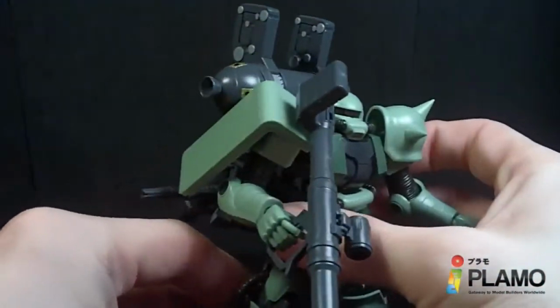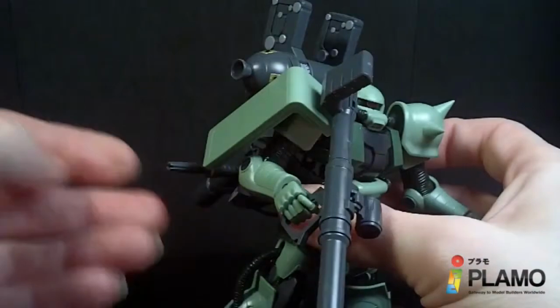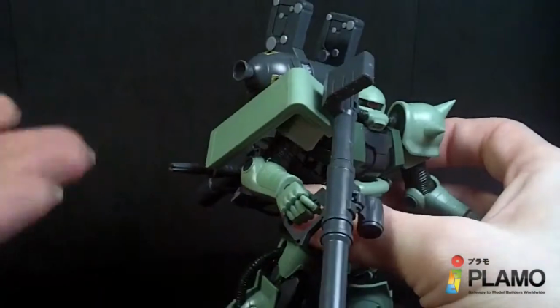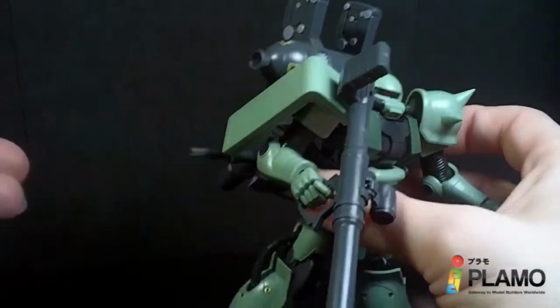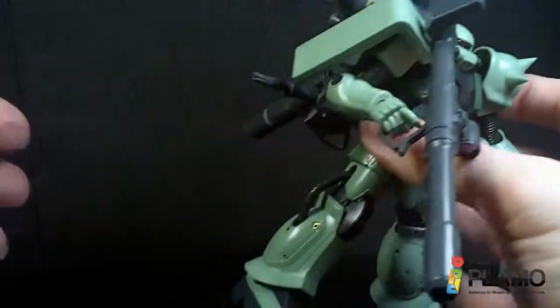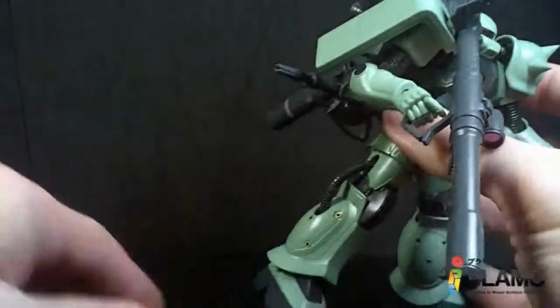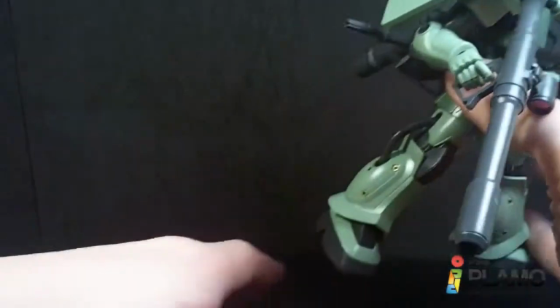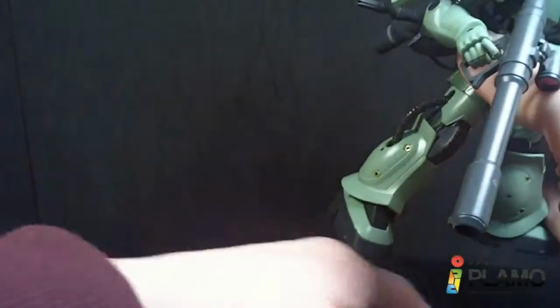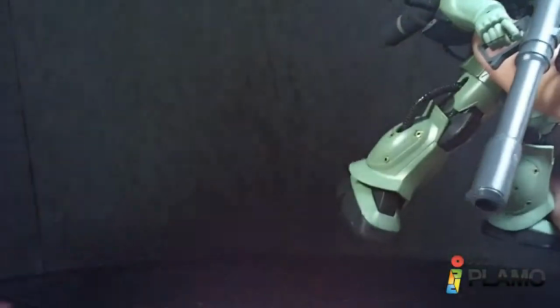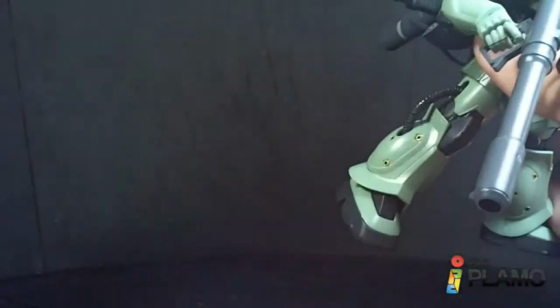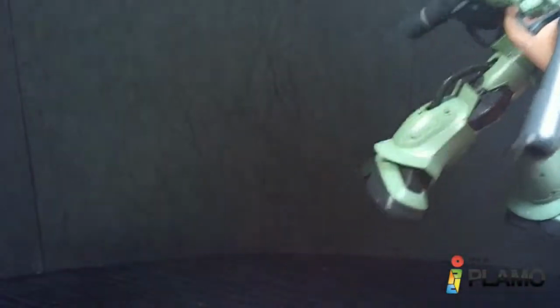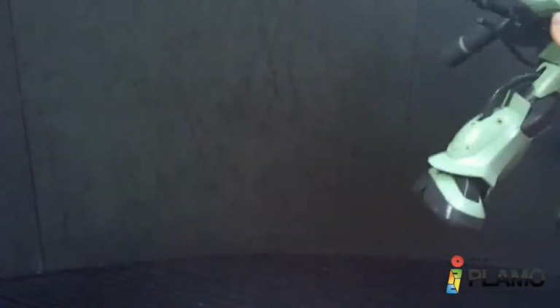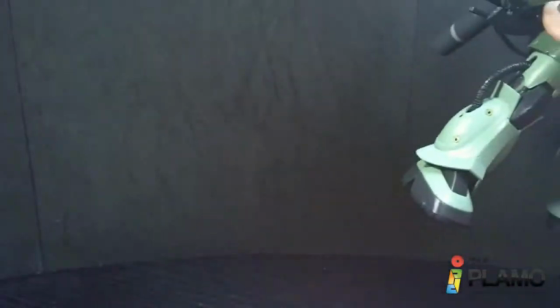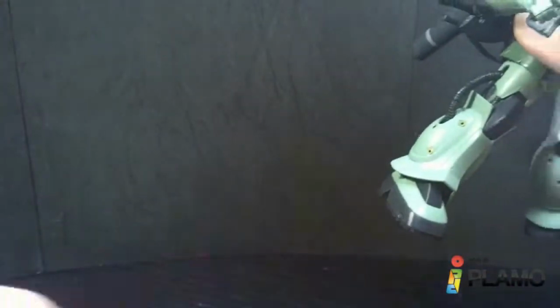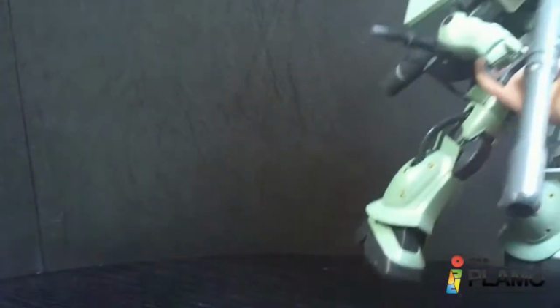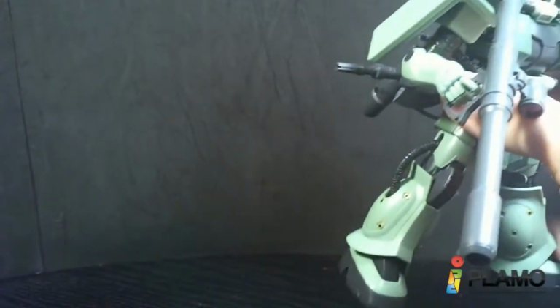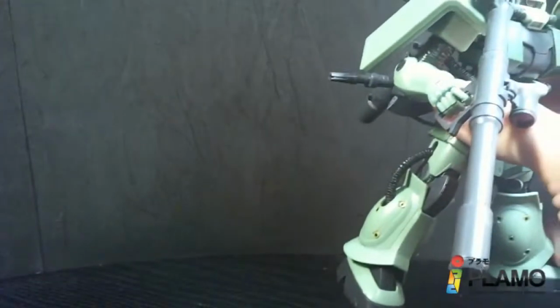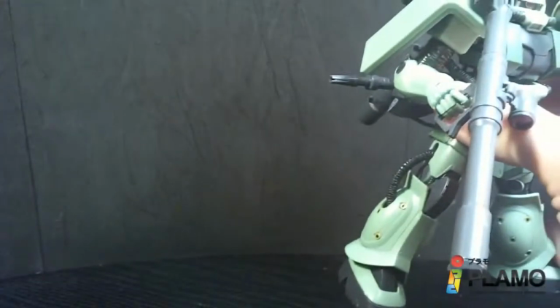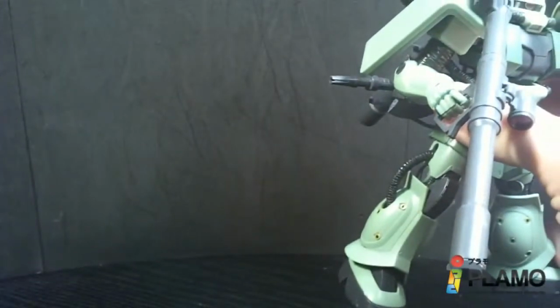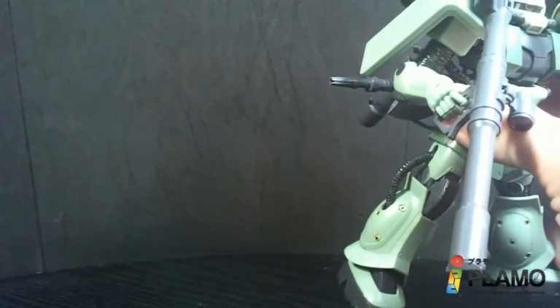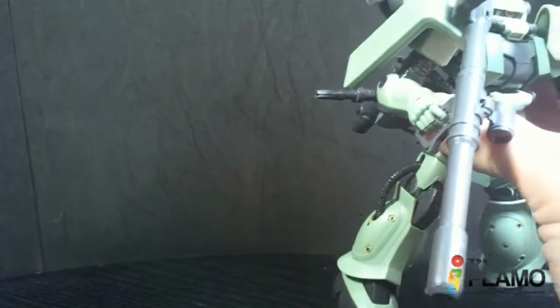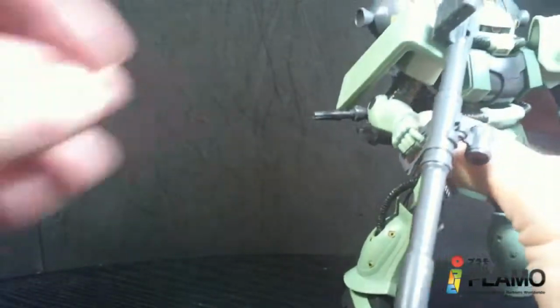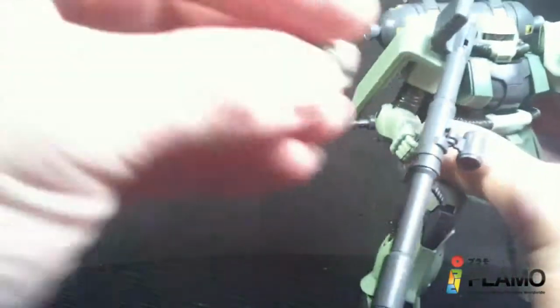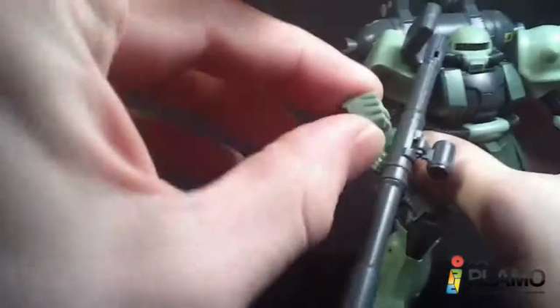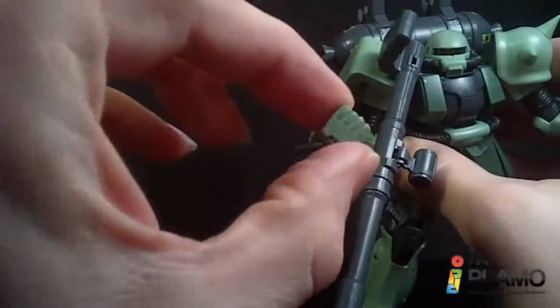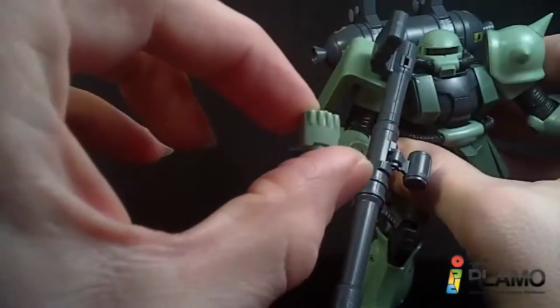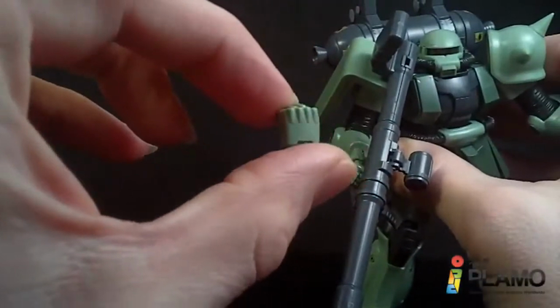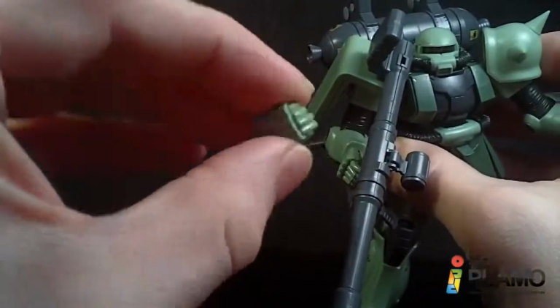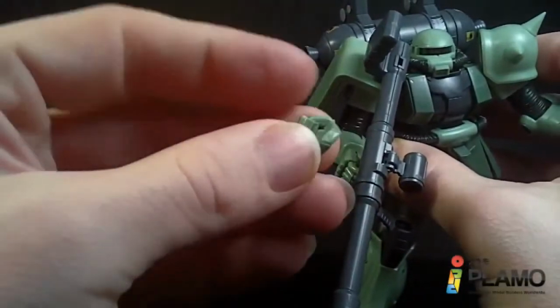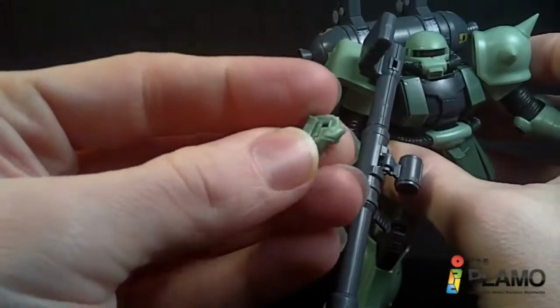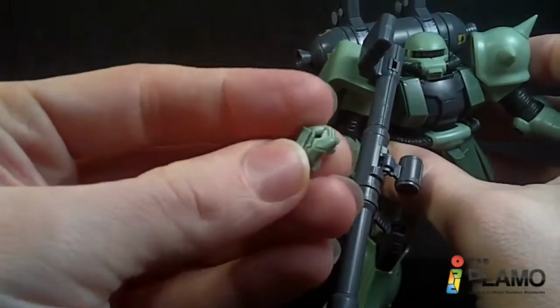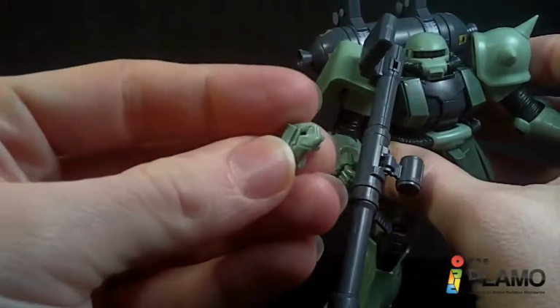So those are the accessories — they're pretty decent. And you also have a left fist.